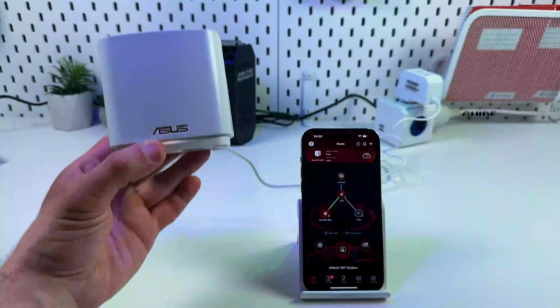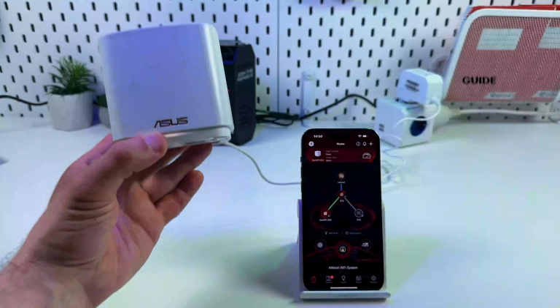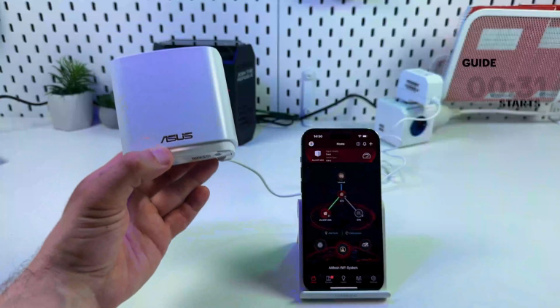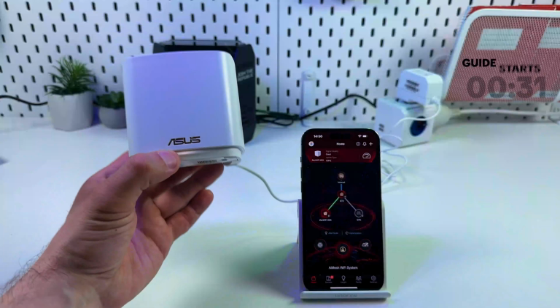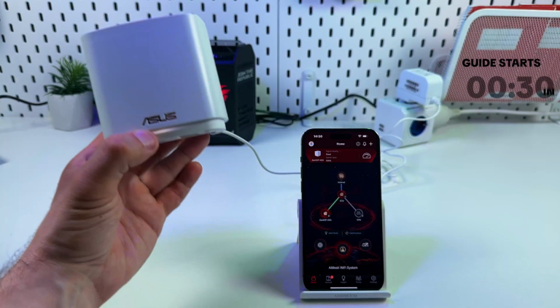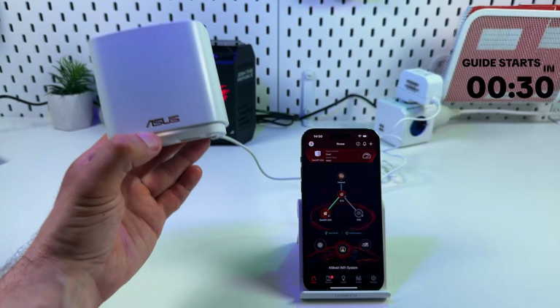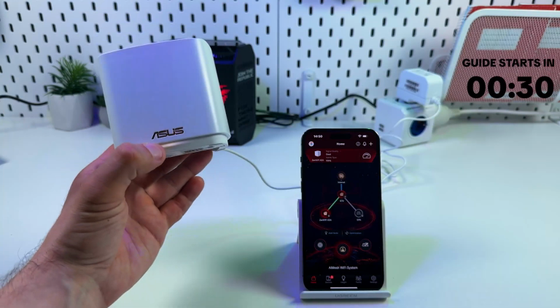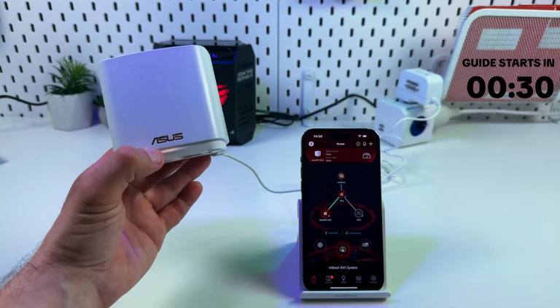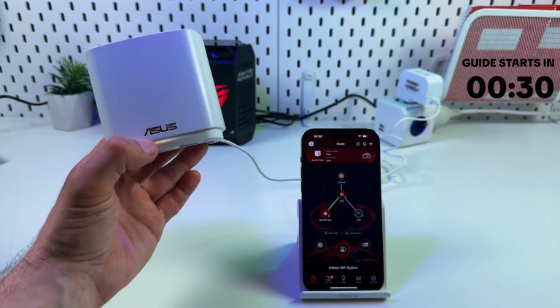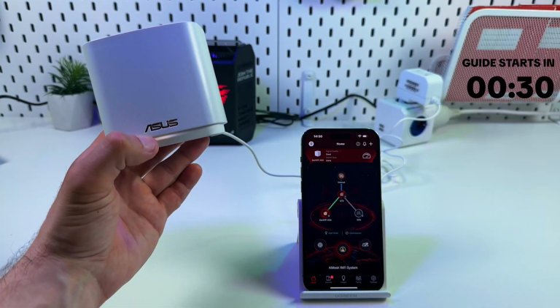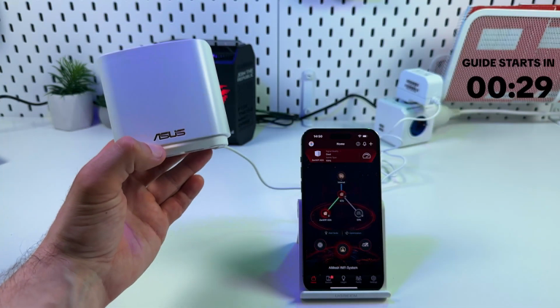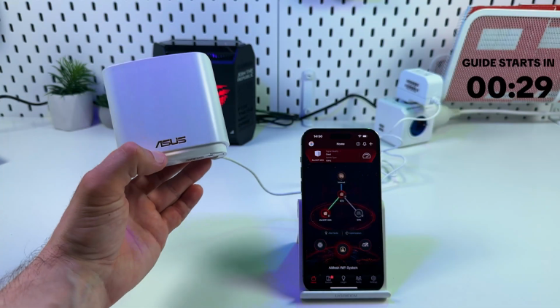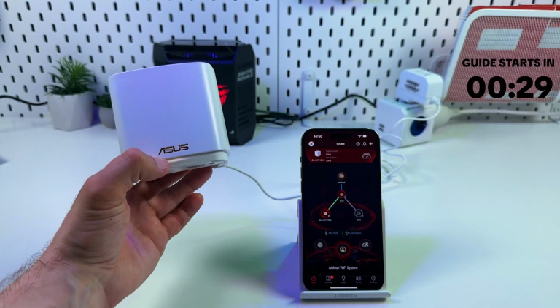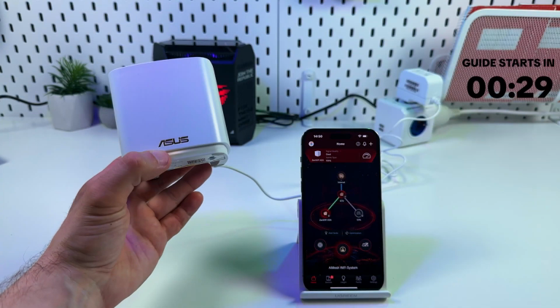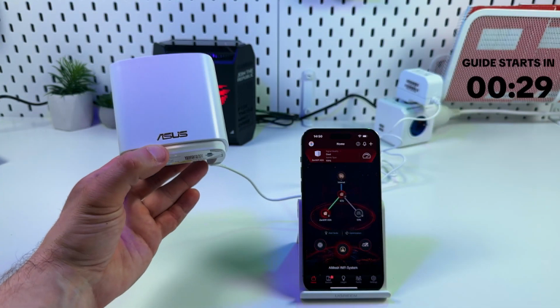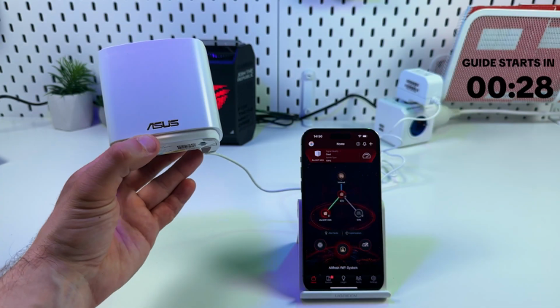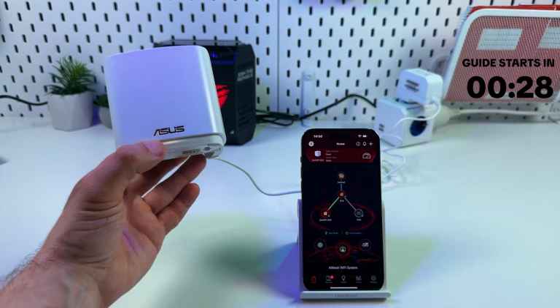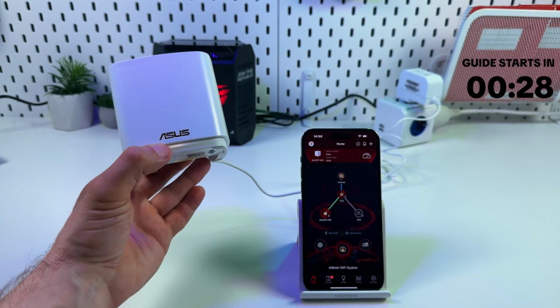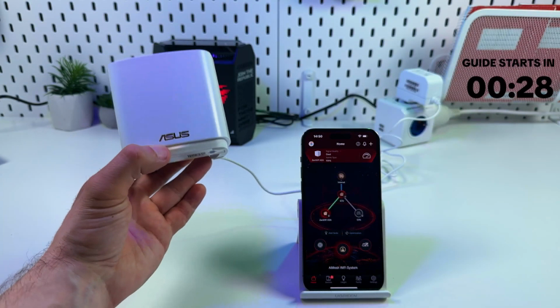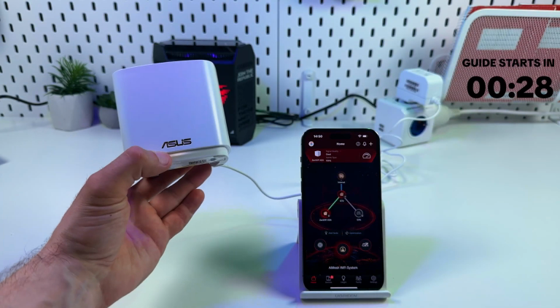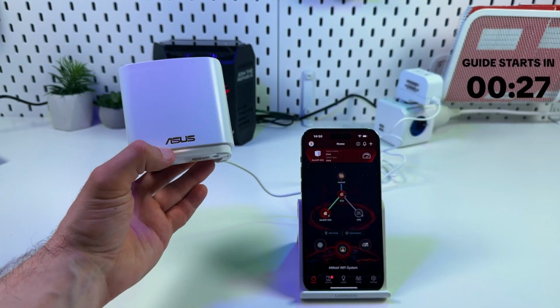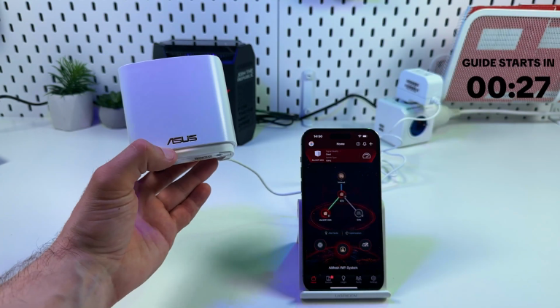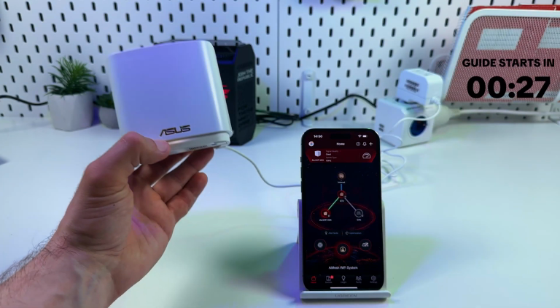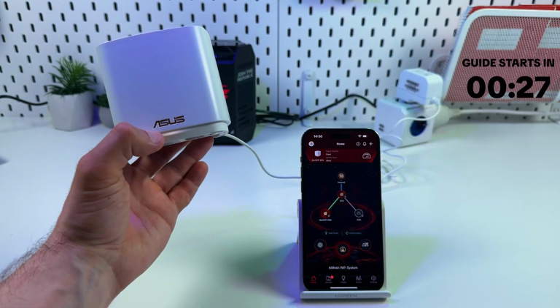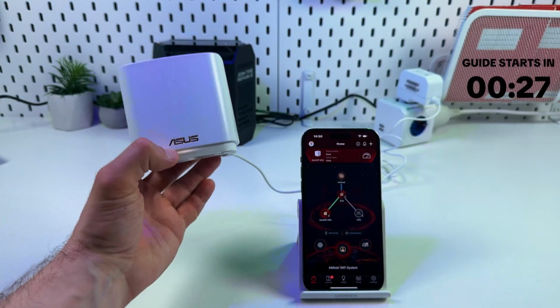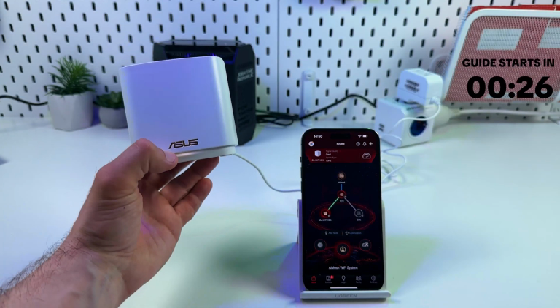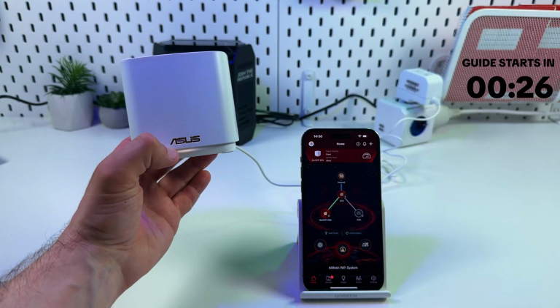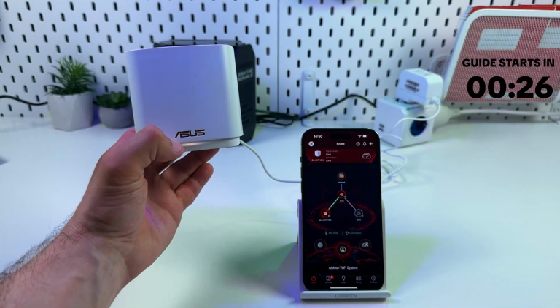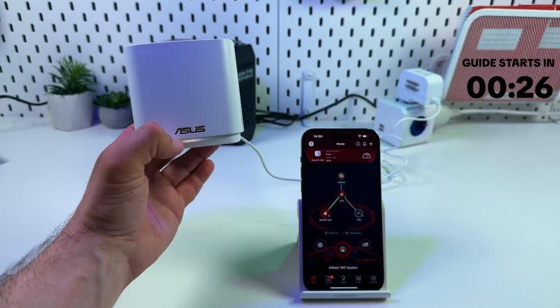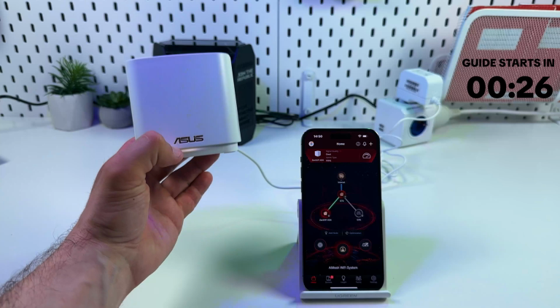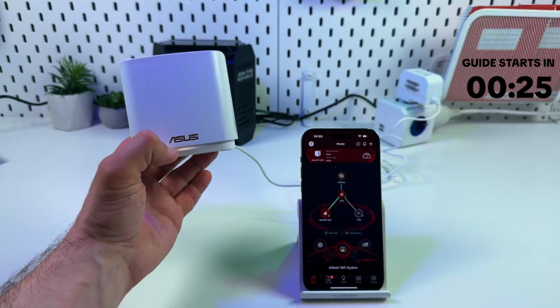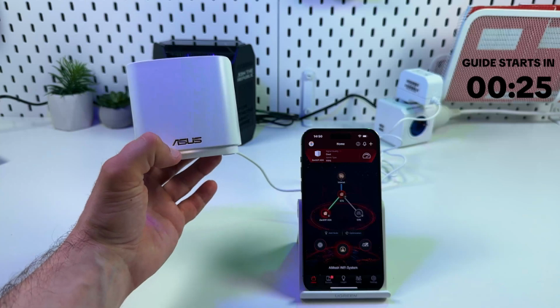Hi everyone! In this video I'm going to show you how to set up the Asus ZenWiFi XD5 as a repeater.